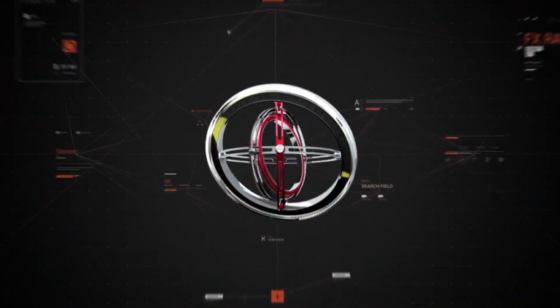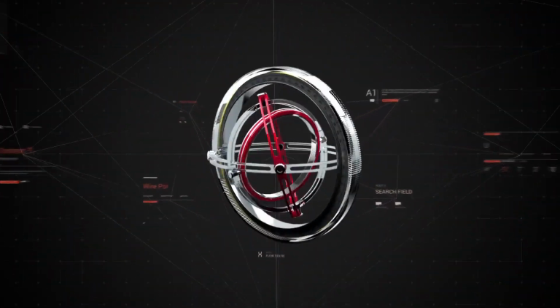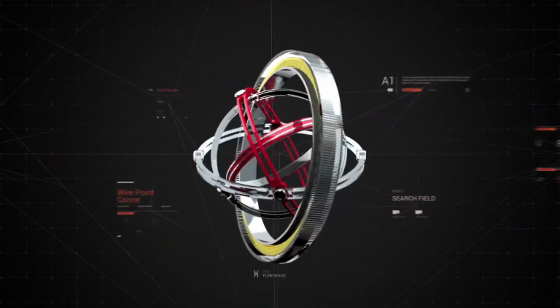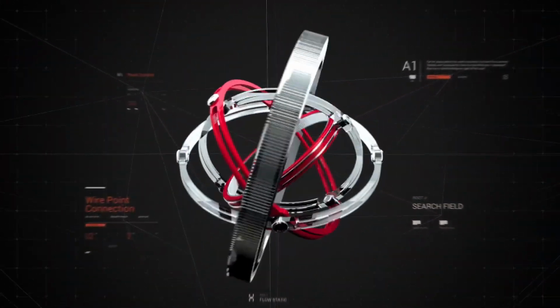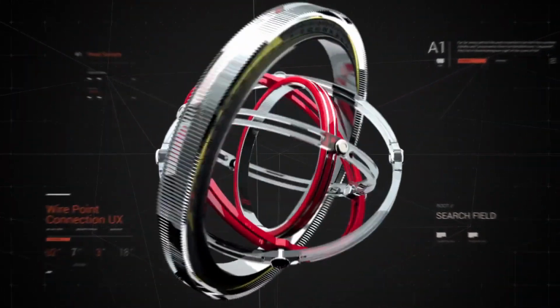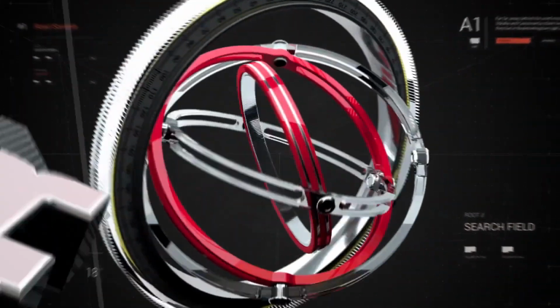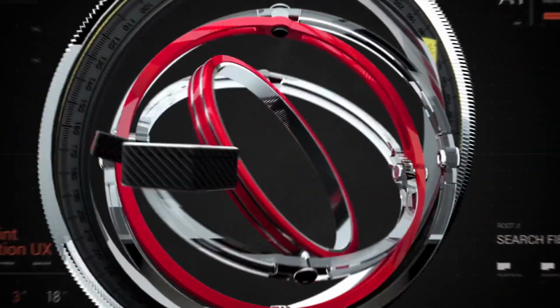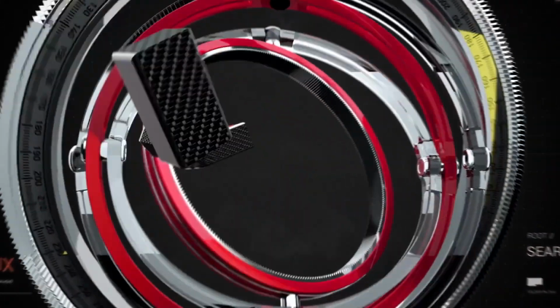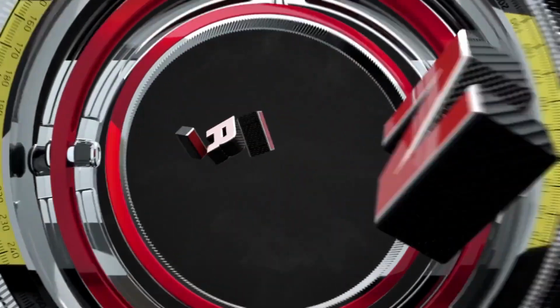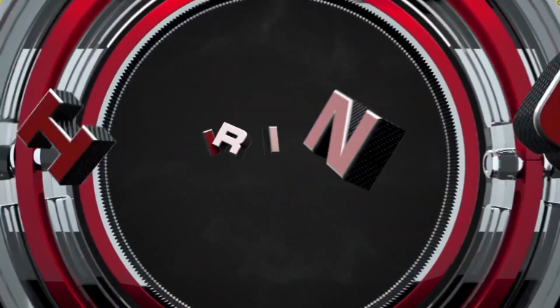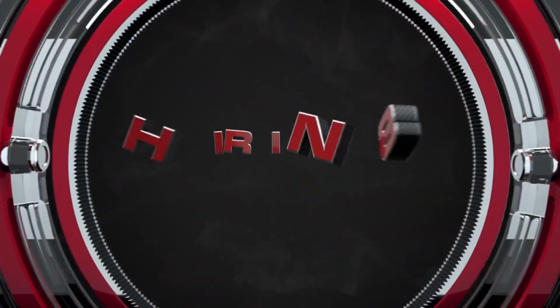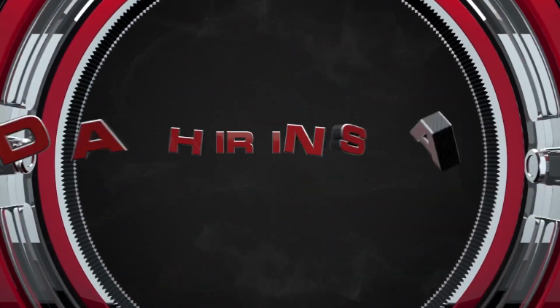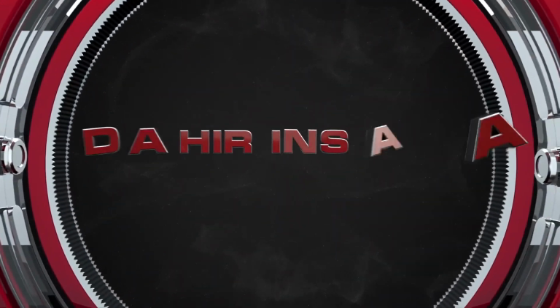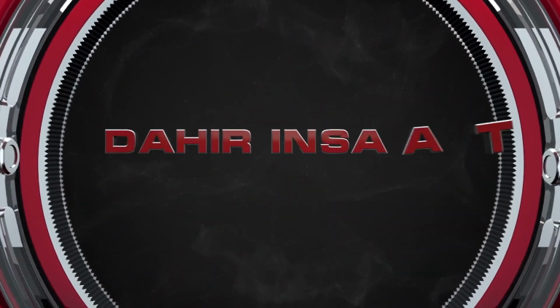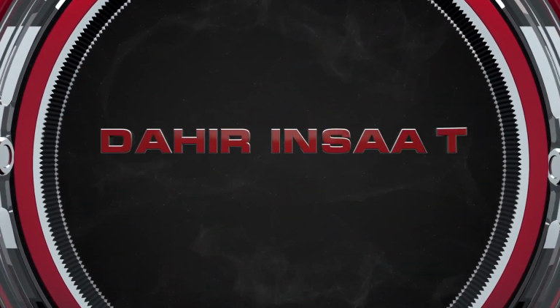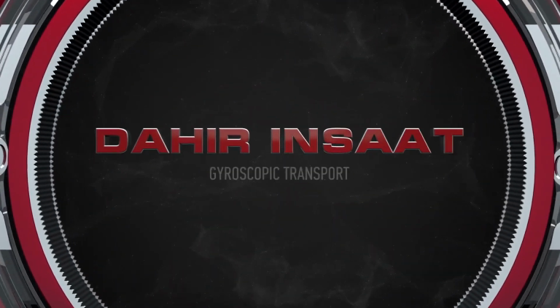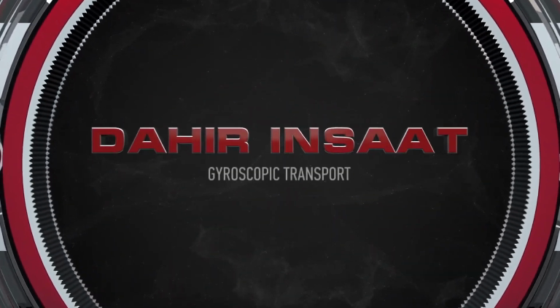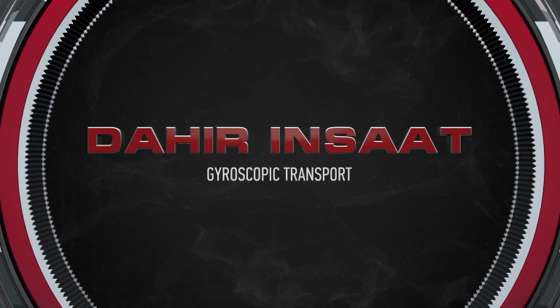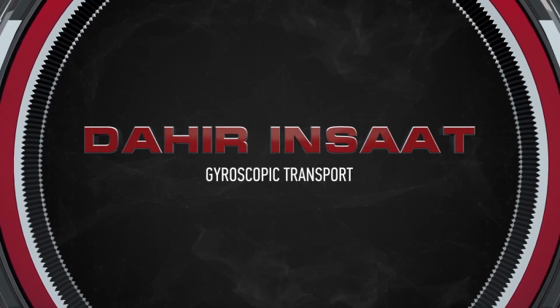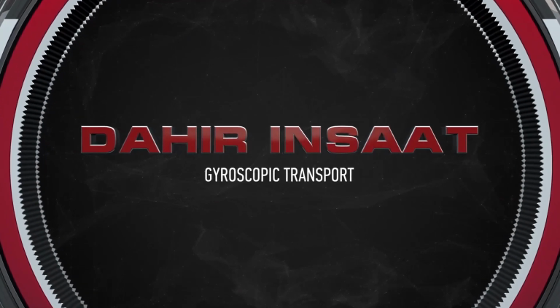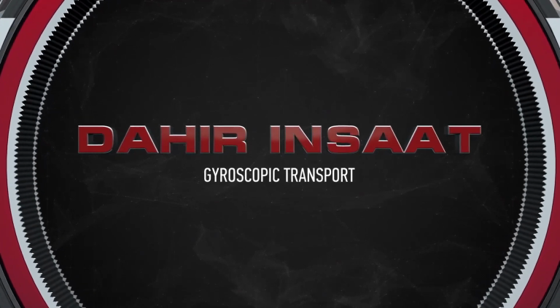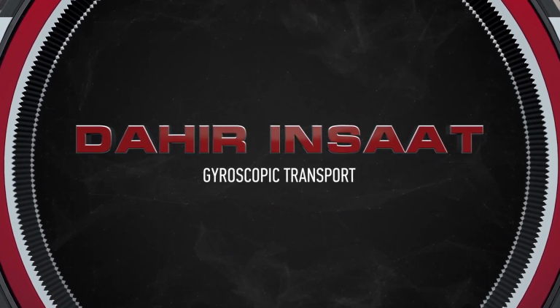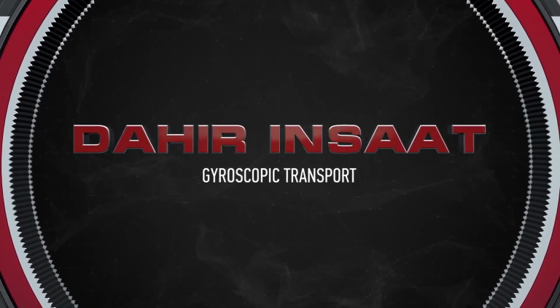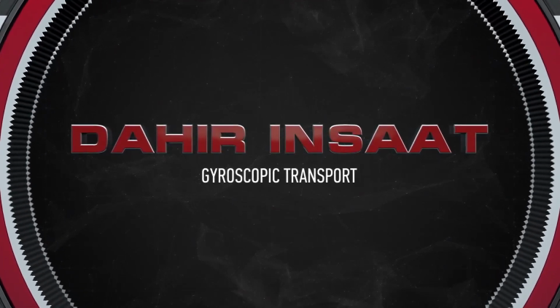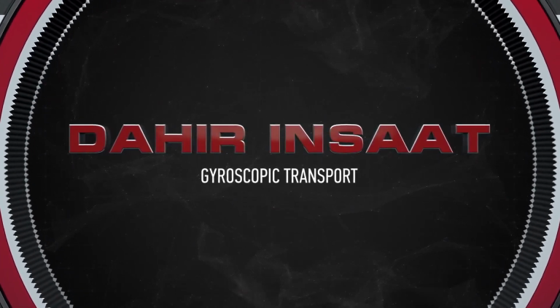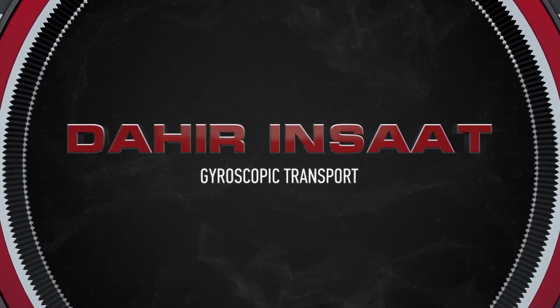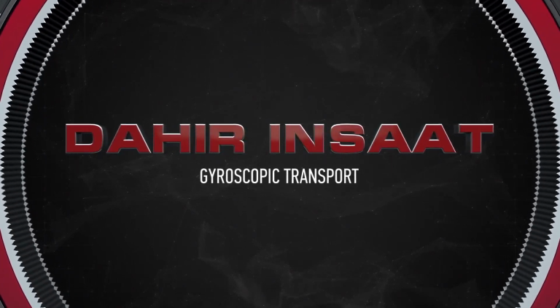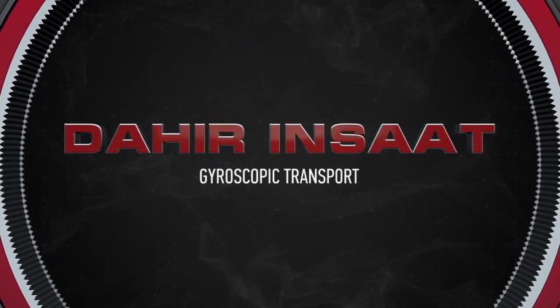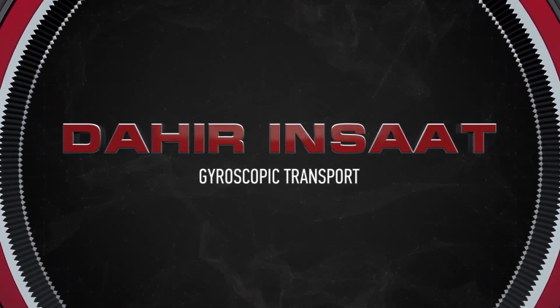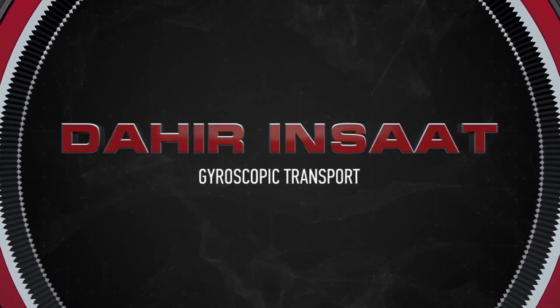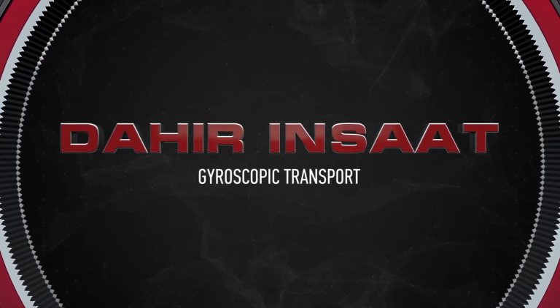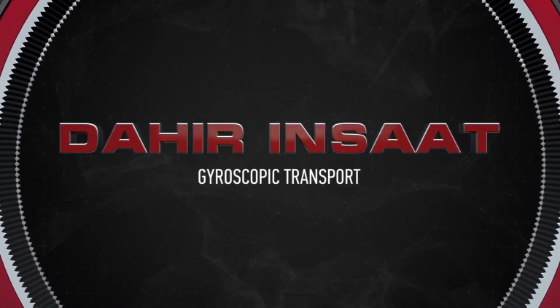We would like to present you with the gyroscopic transport of the future from Dahir Insaat.